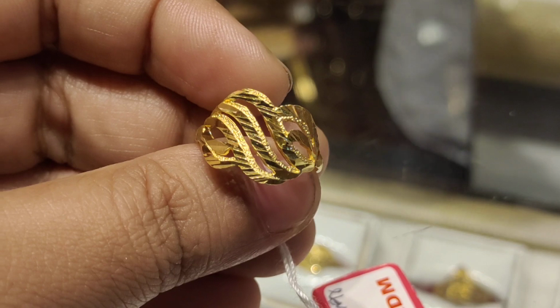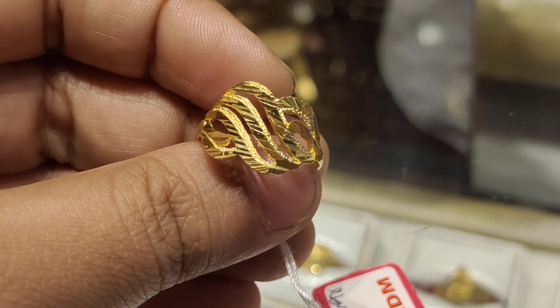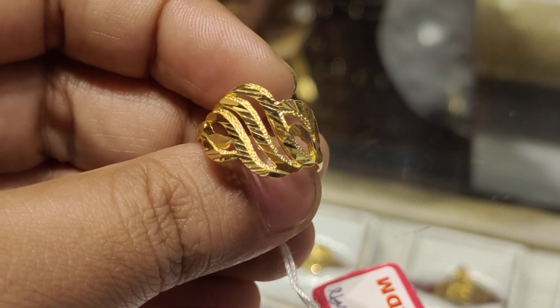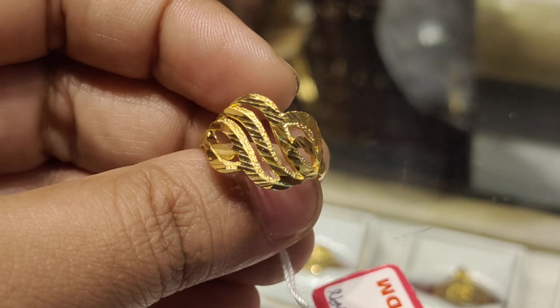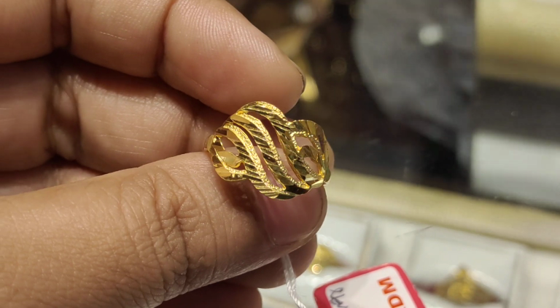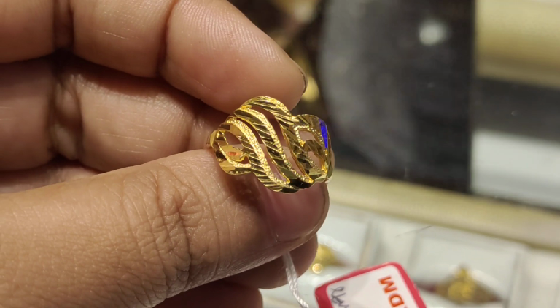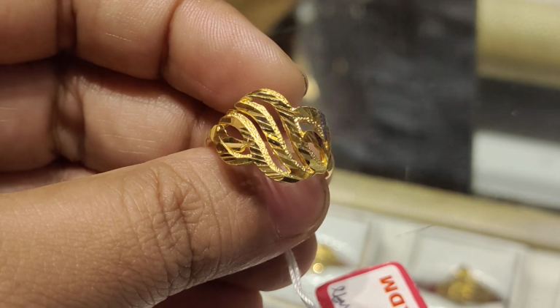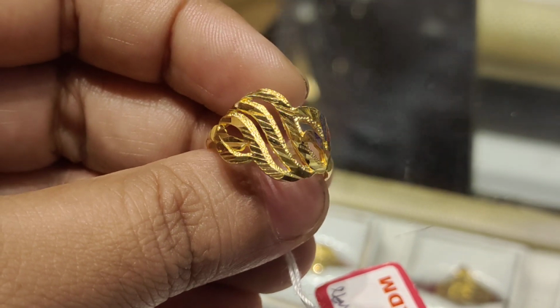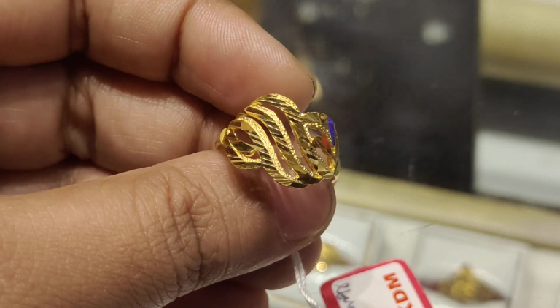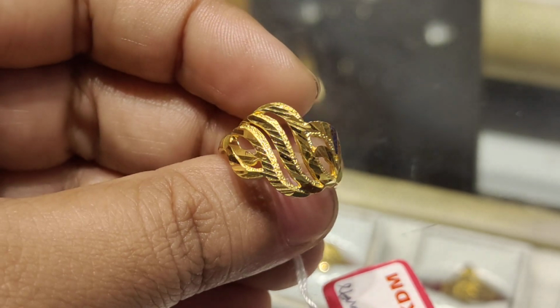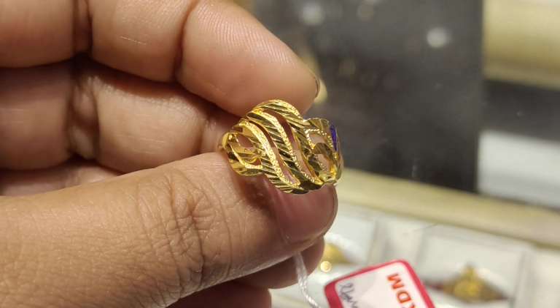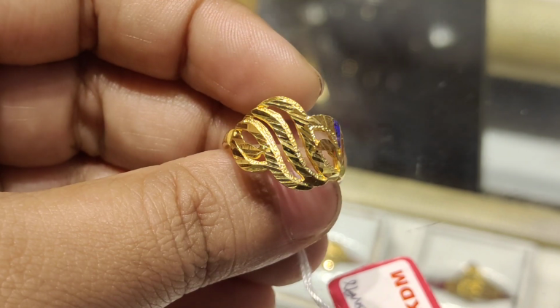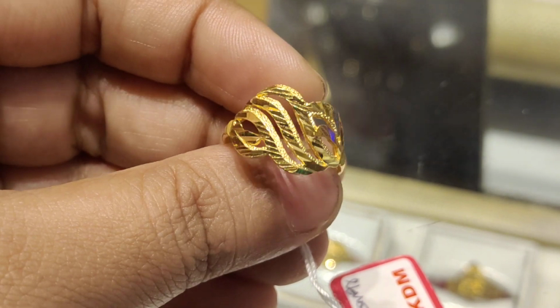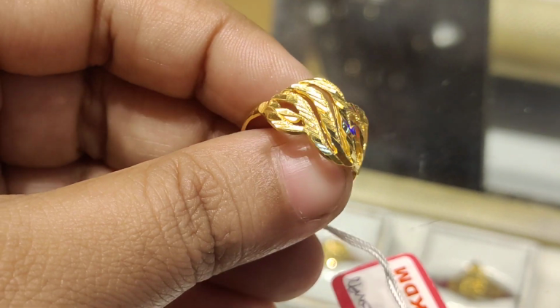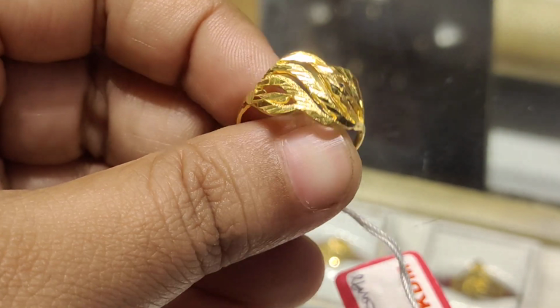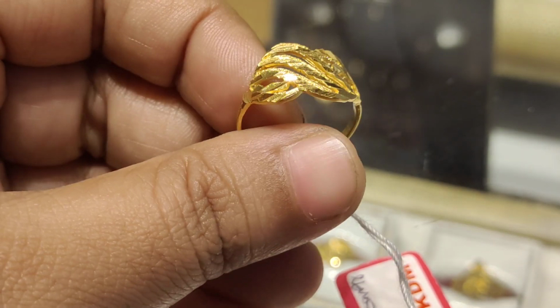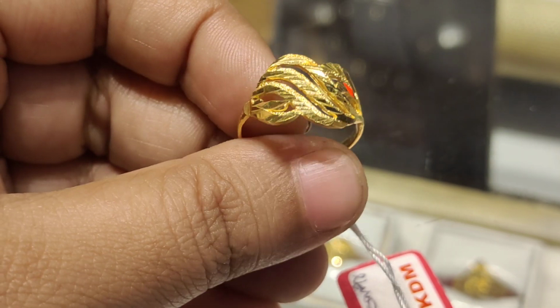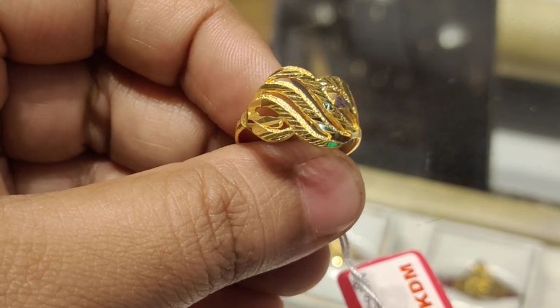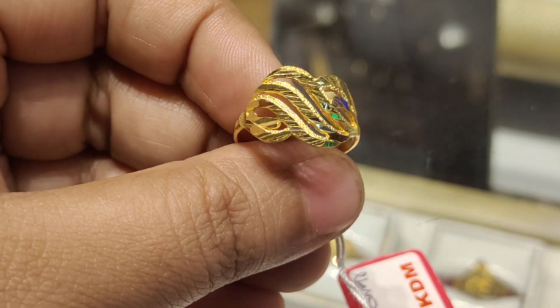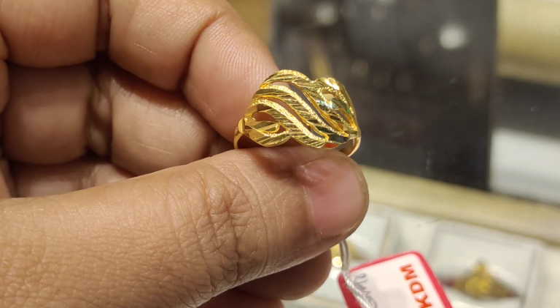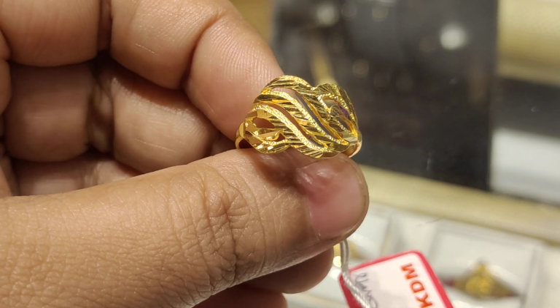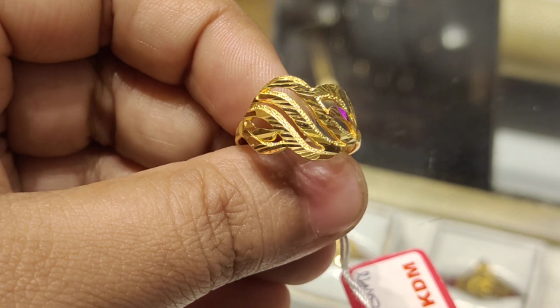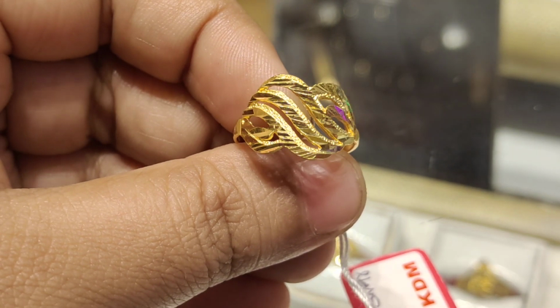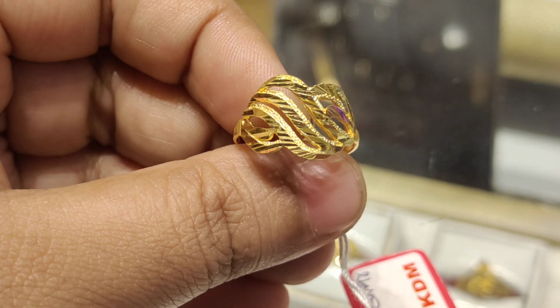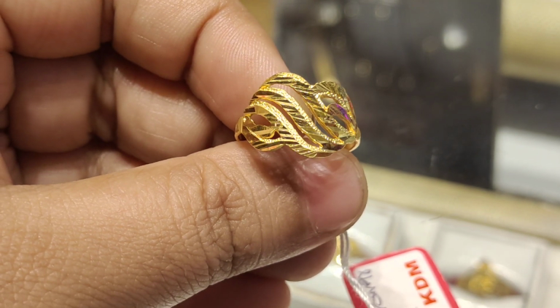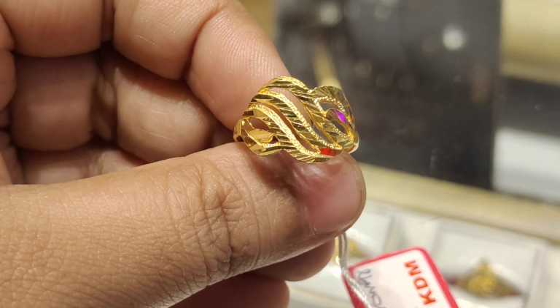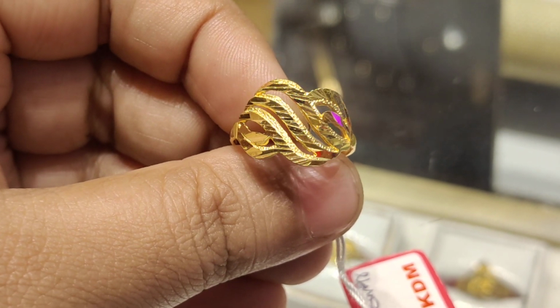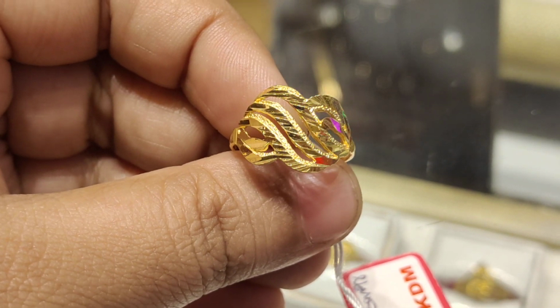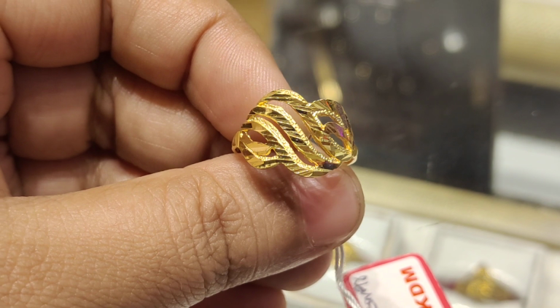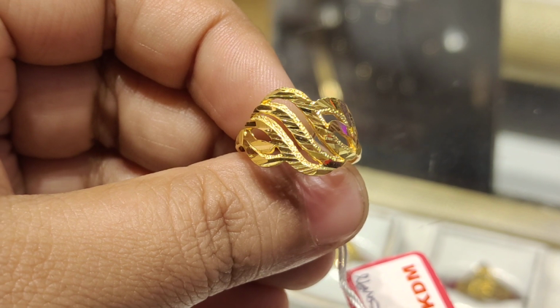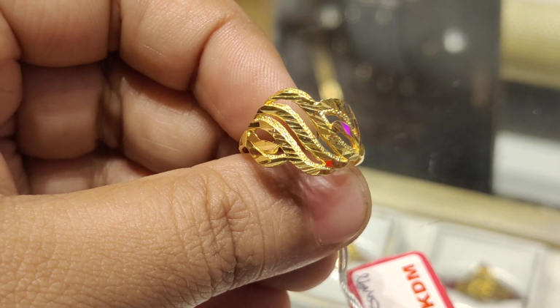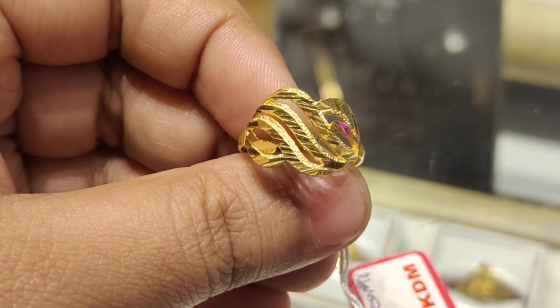Hello, viewers. What do you like about this video? I will show you this episode. We will show you your best finger ring collection.